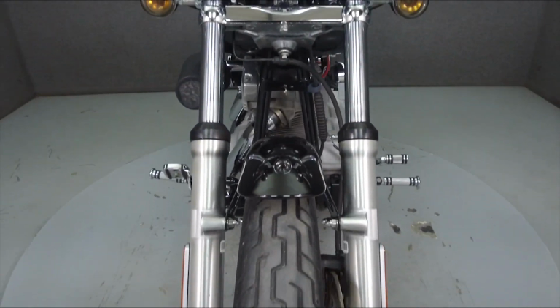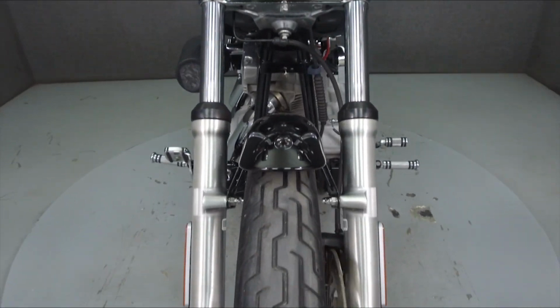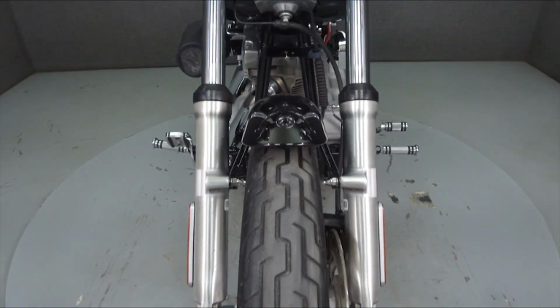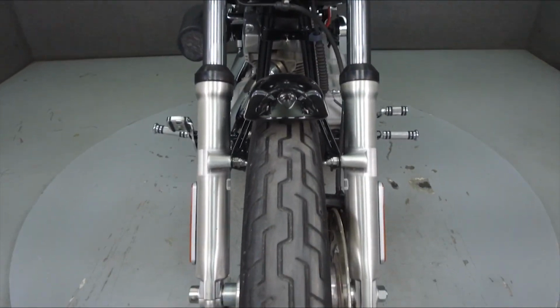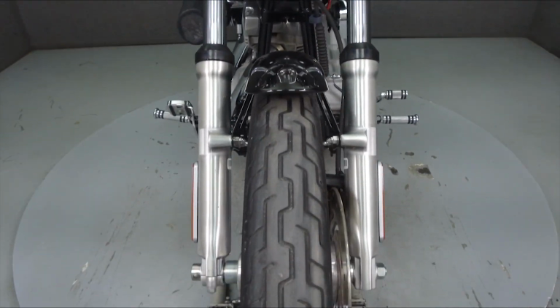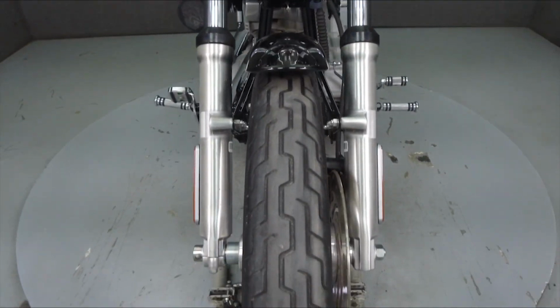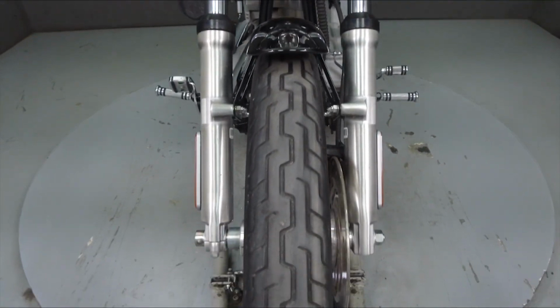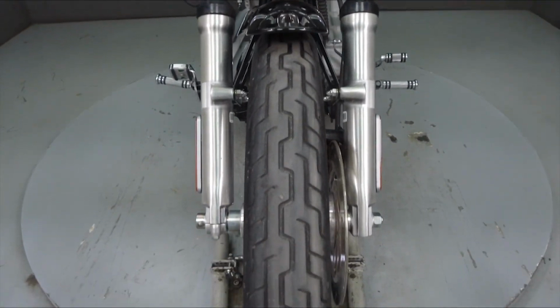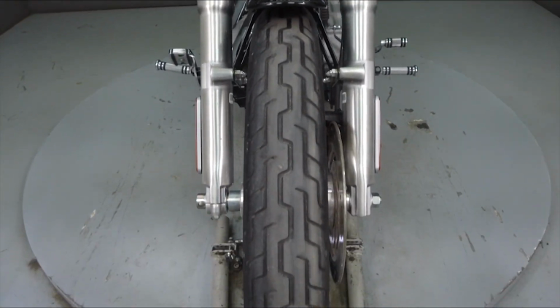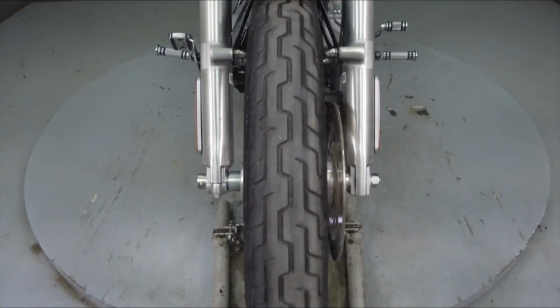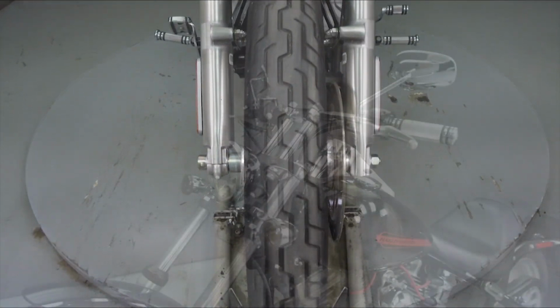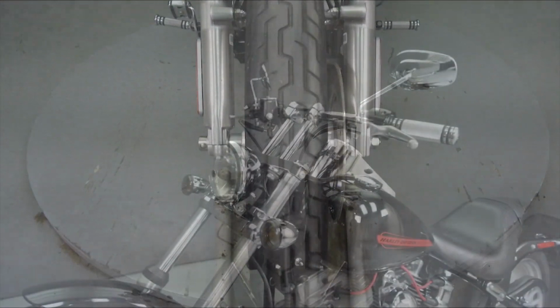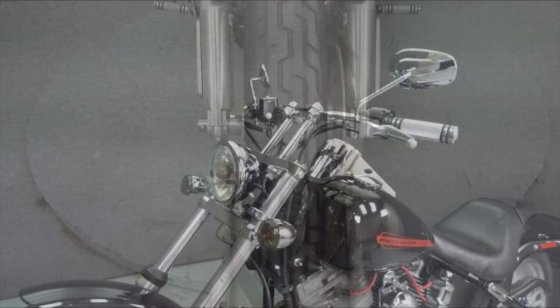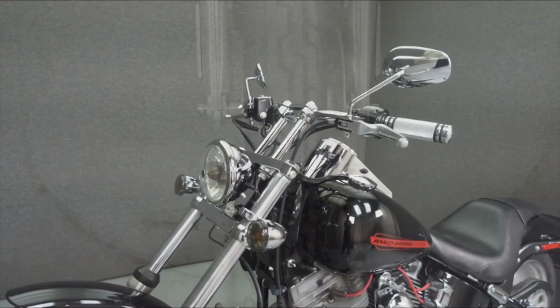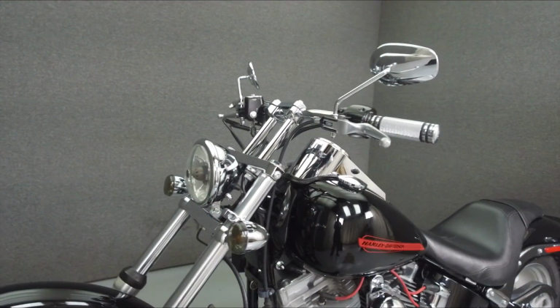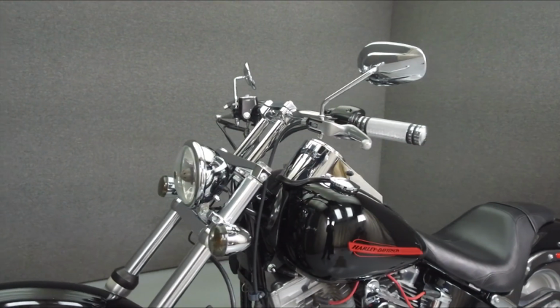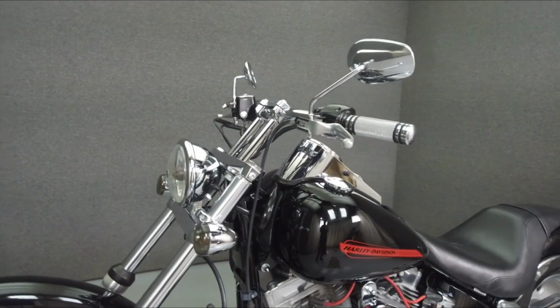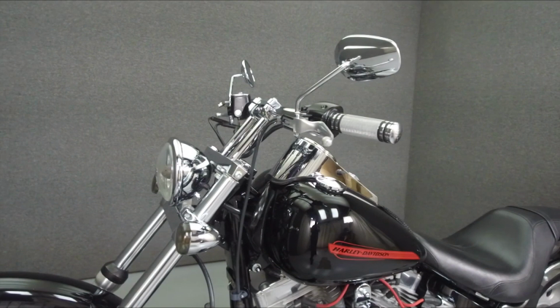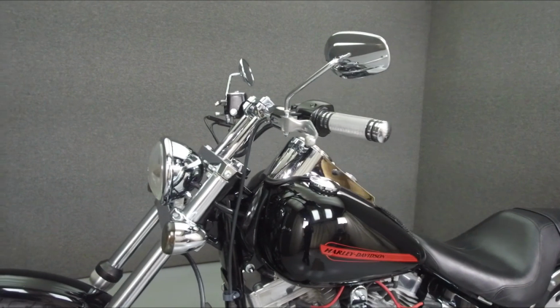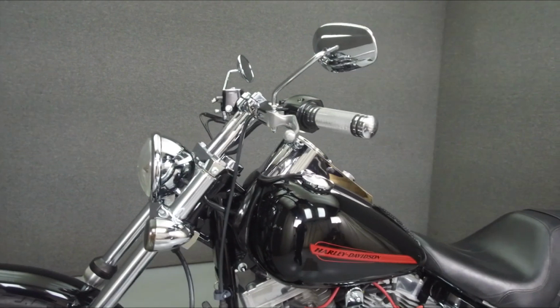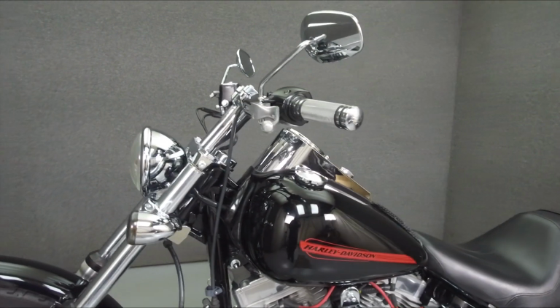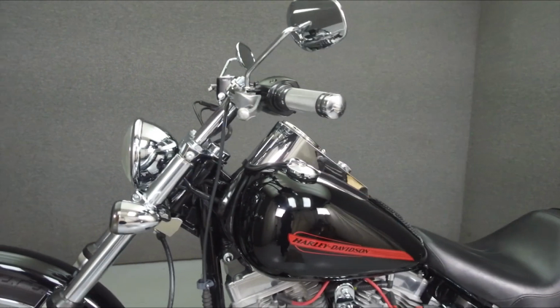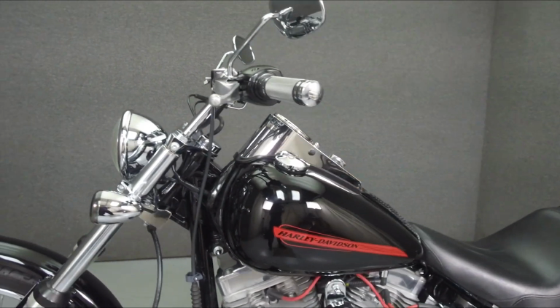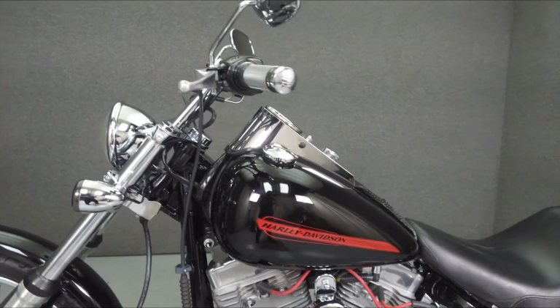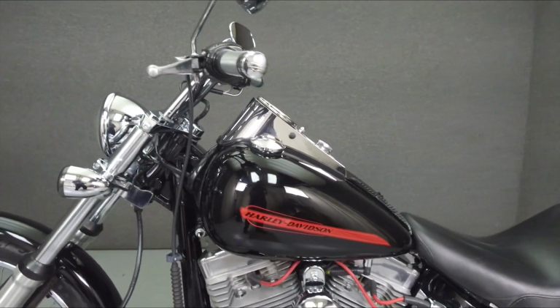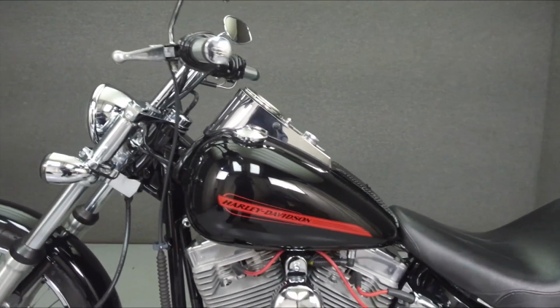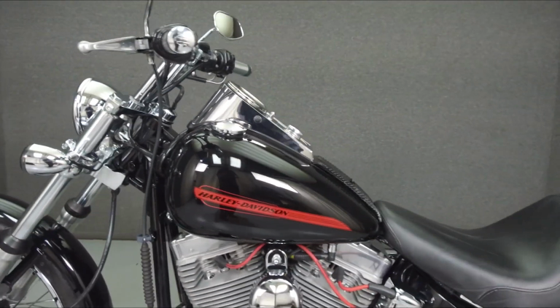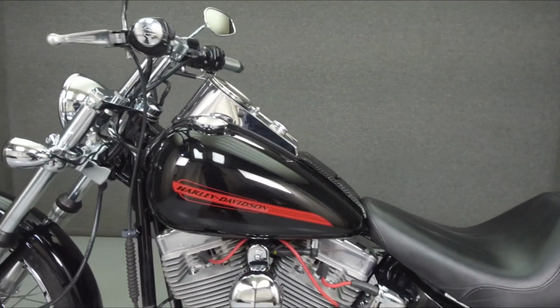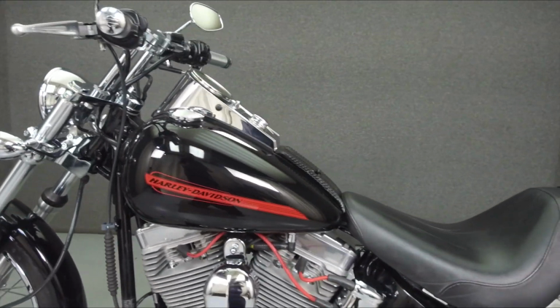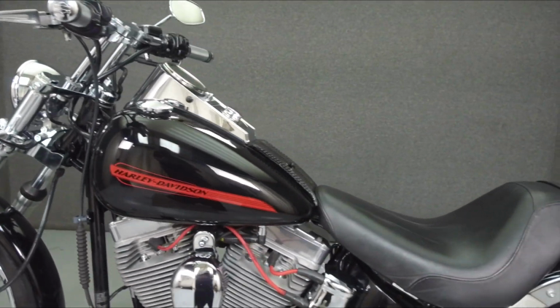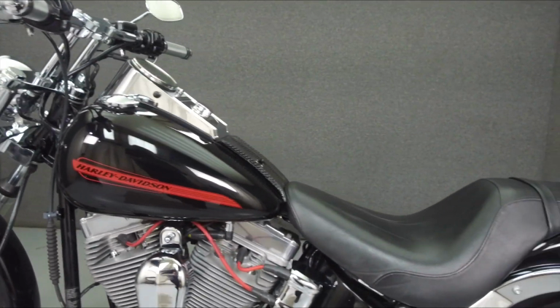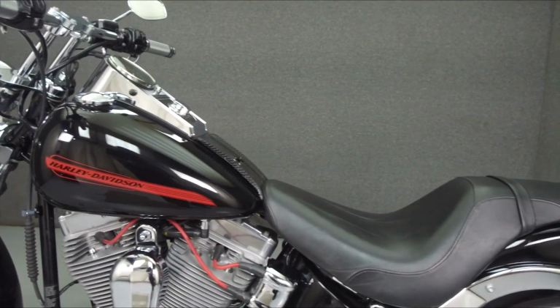This bike has been upgraded with a Cobra exhaust, an open air intake, foot pegs, grips, and smoke turn signal lenses.